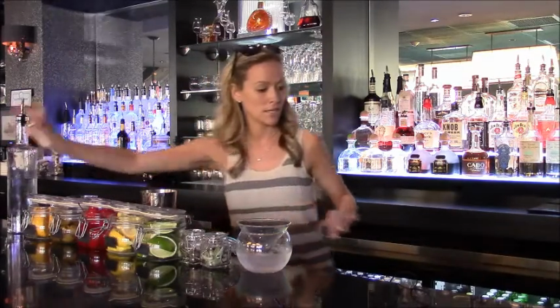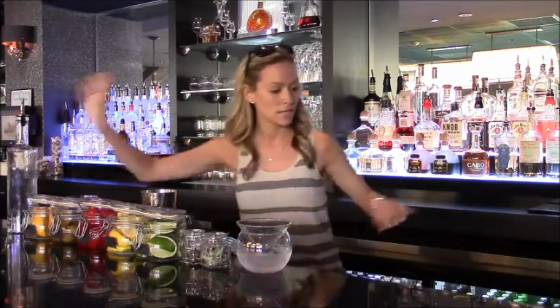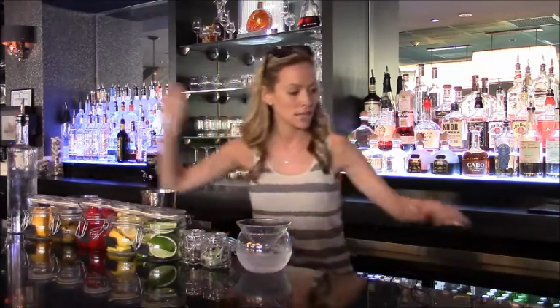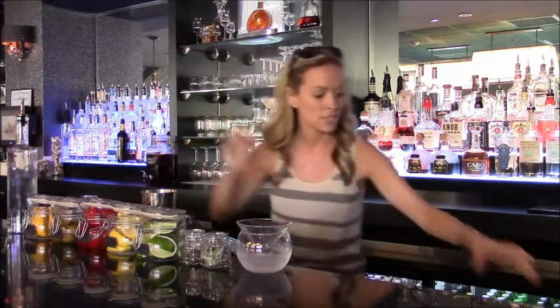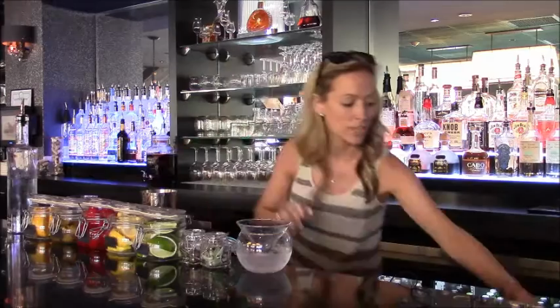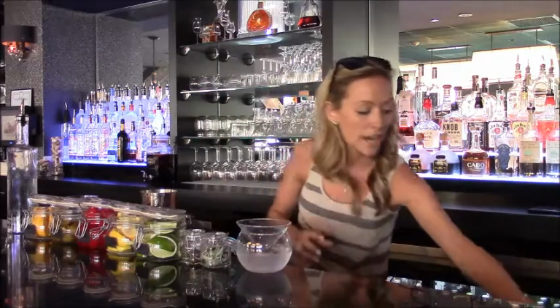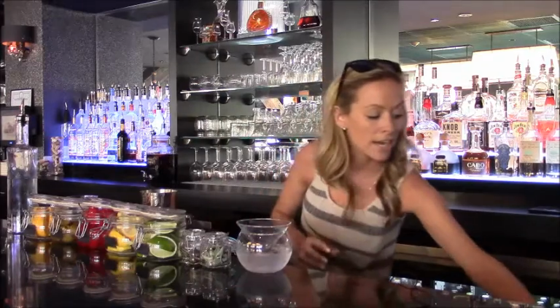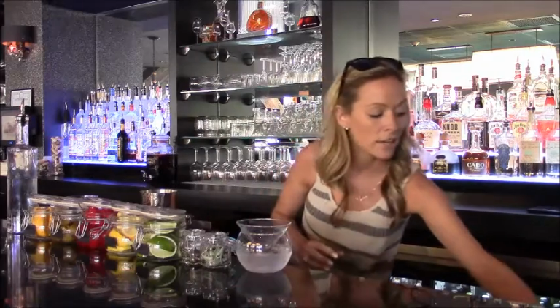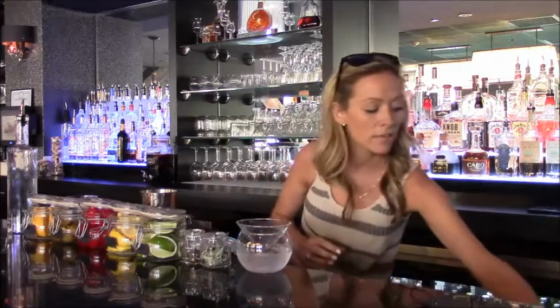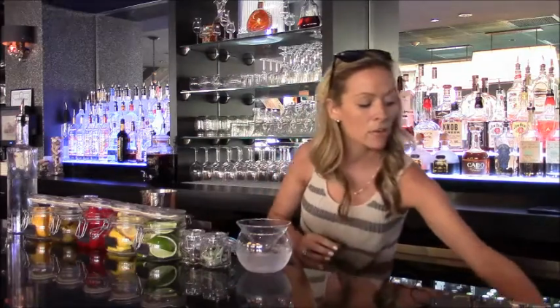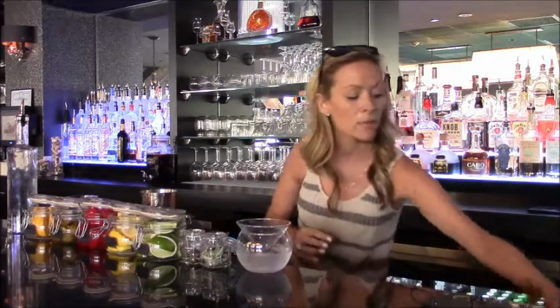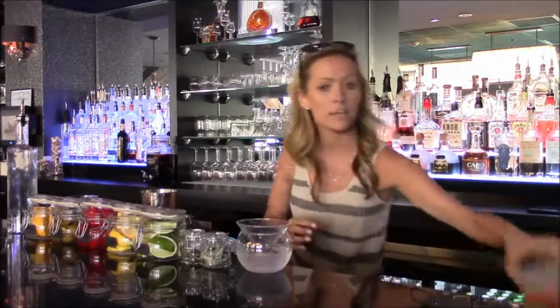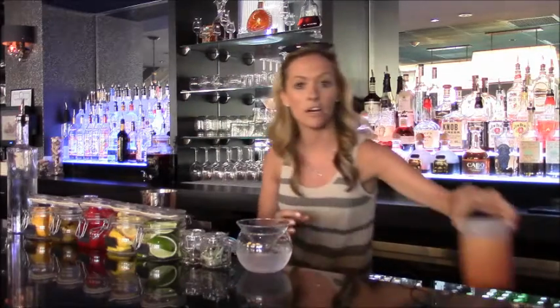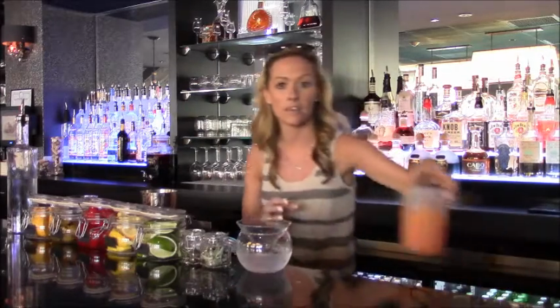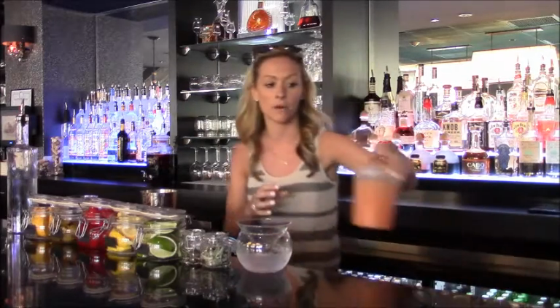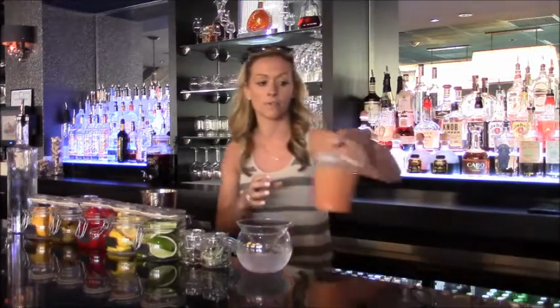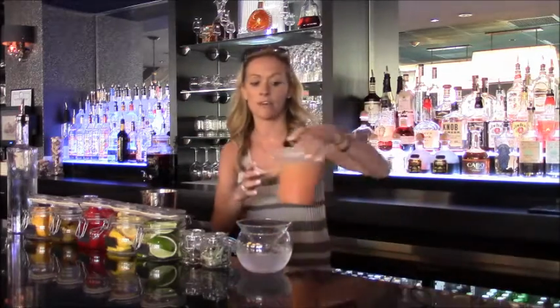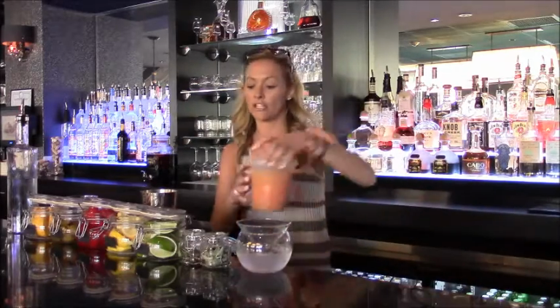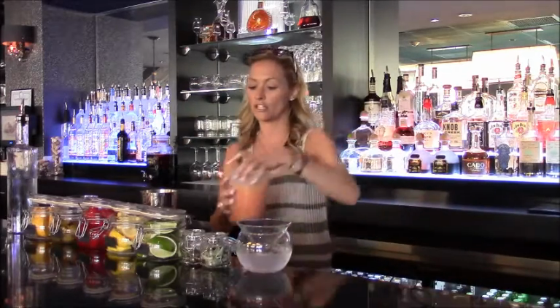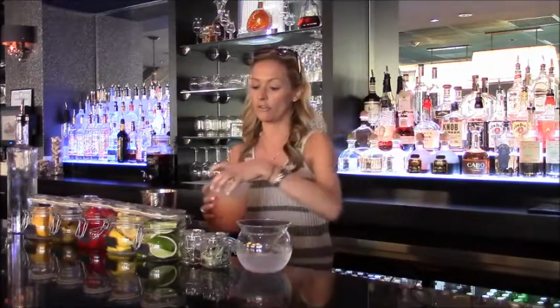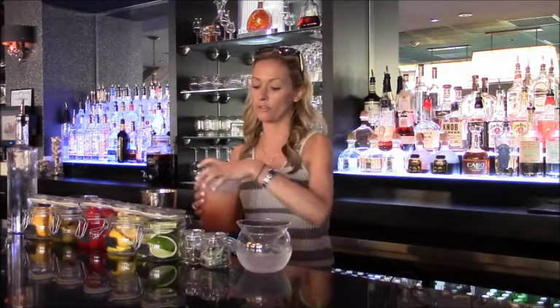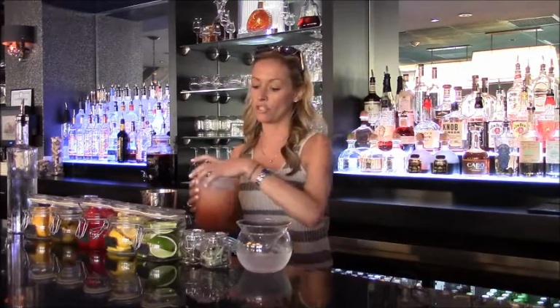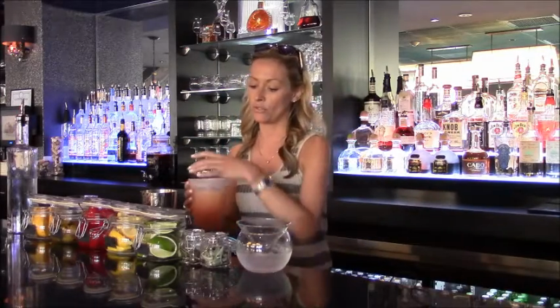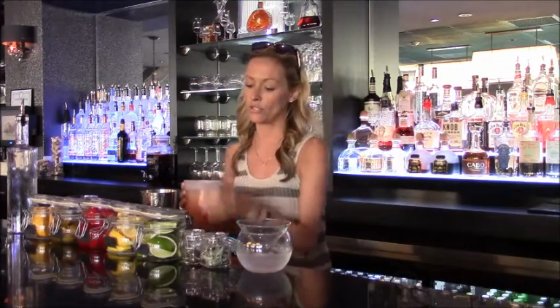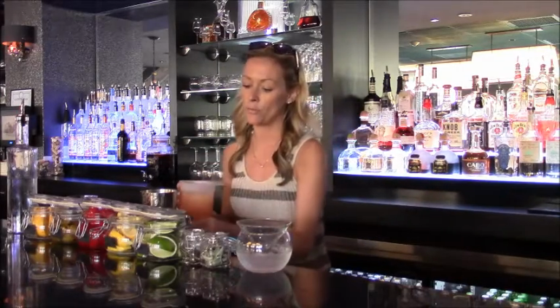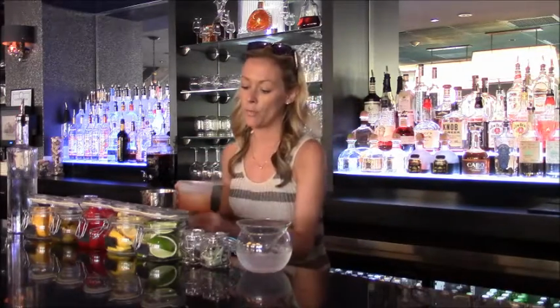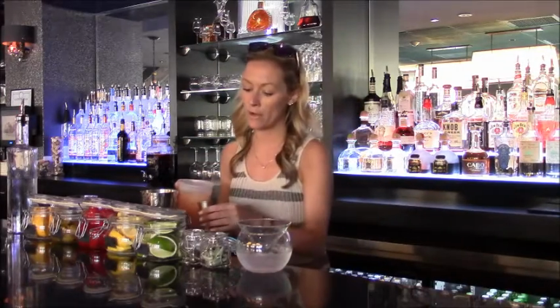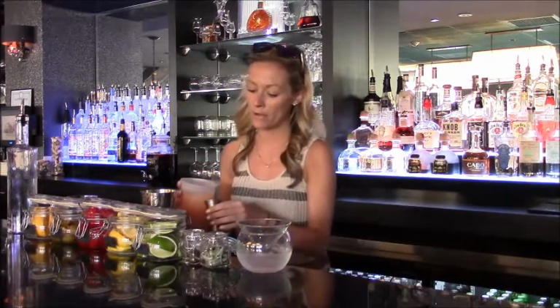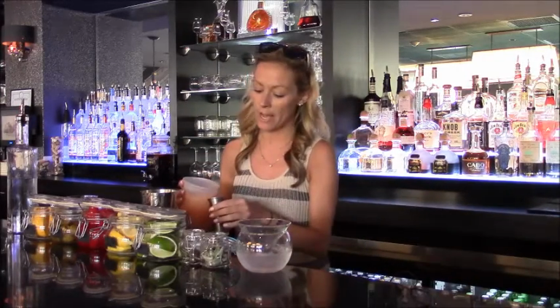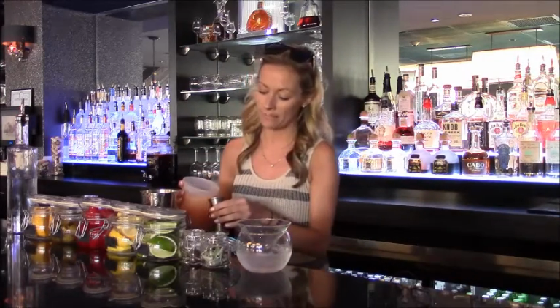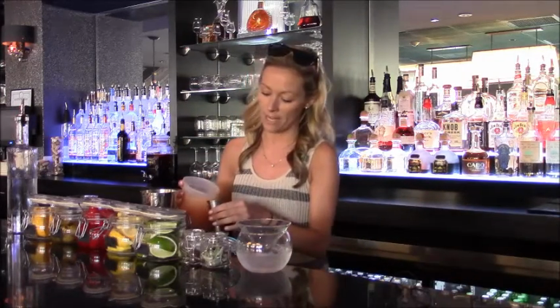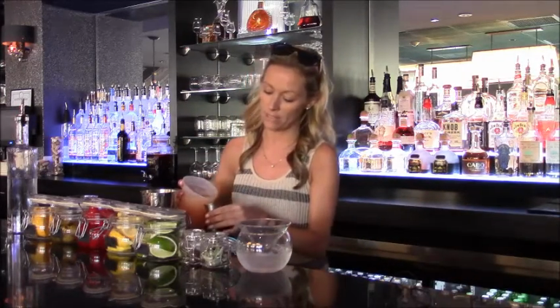Next, you're going to add a little bit of our fresh grapefruit juice, so about a half an ounce.